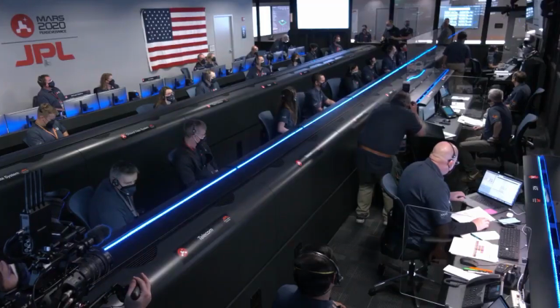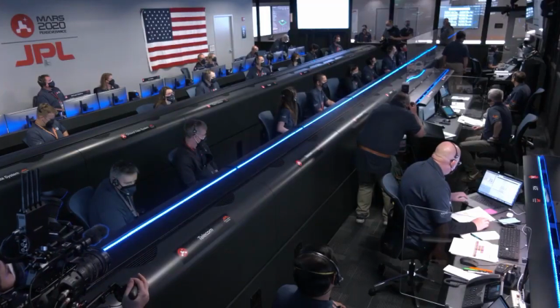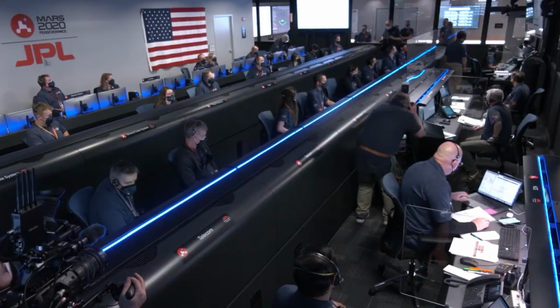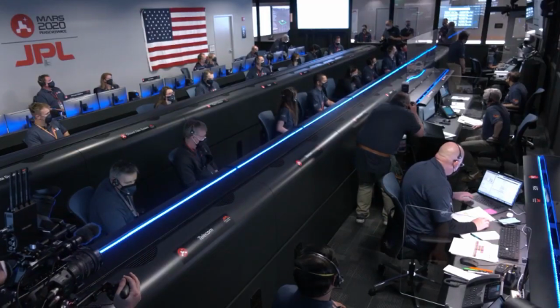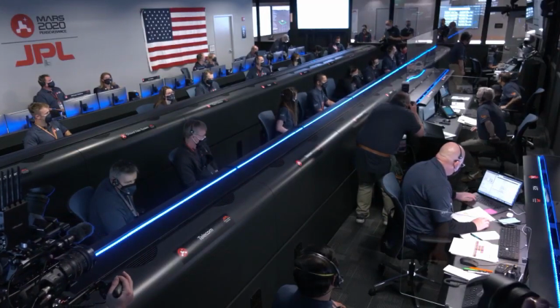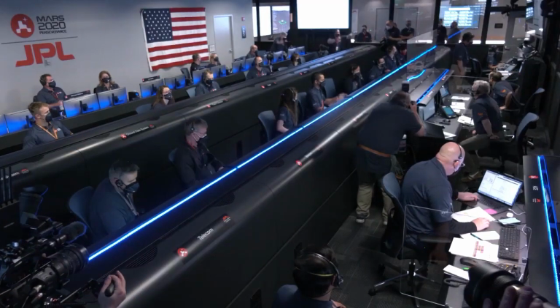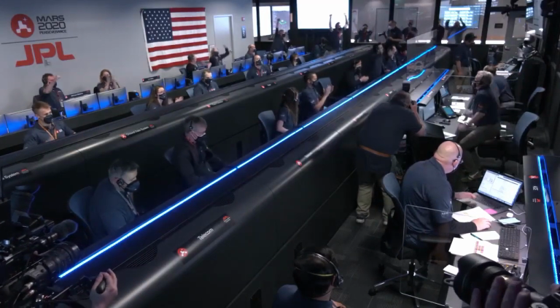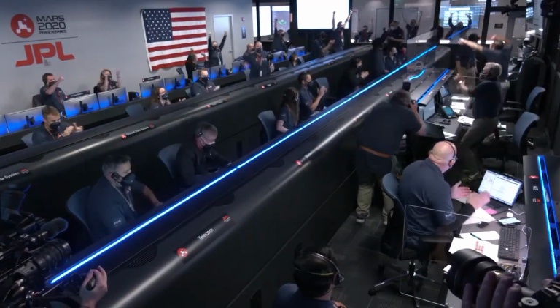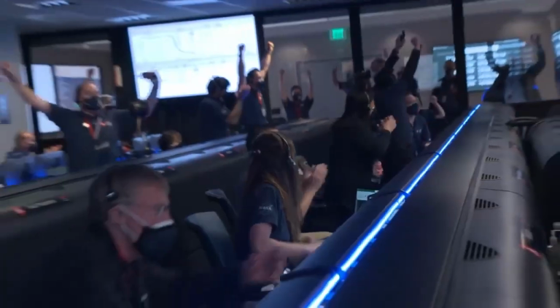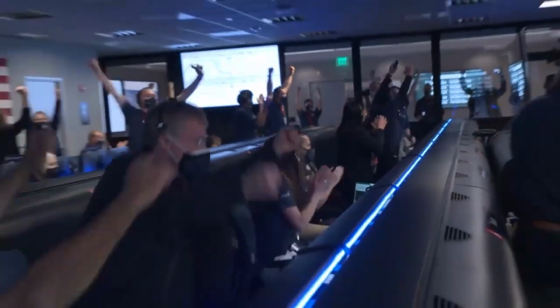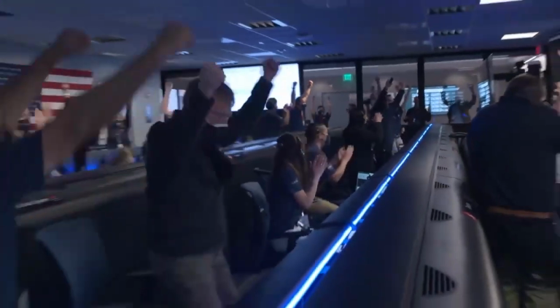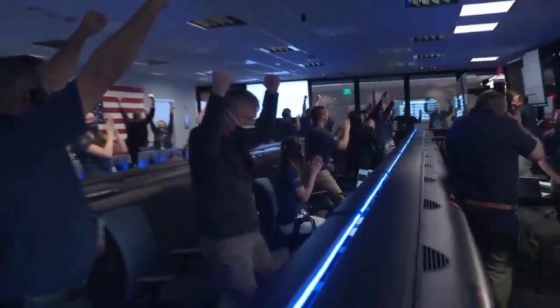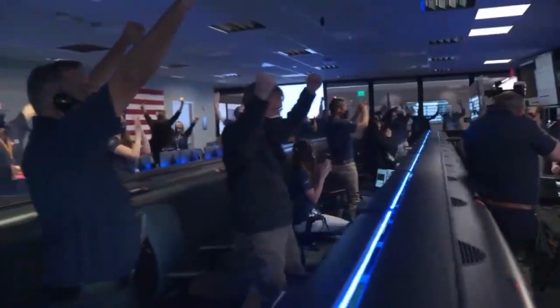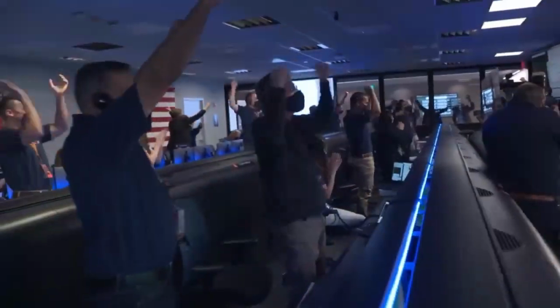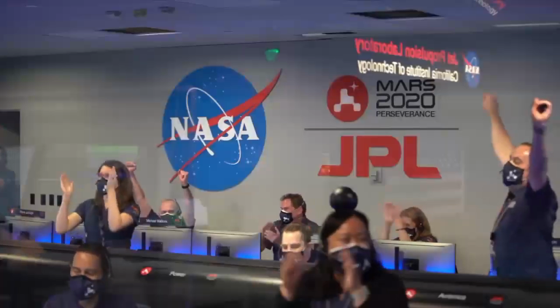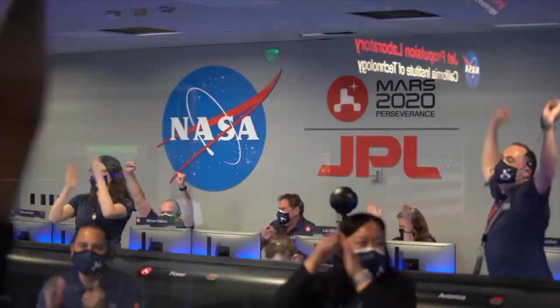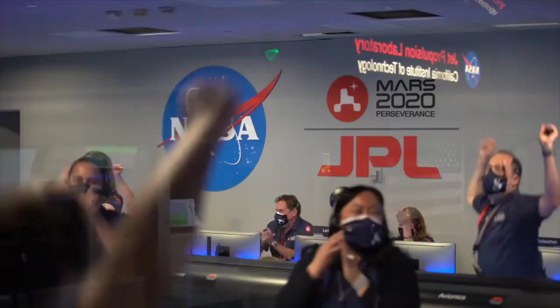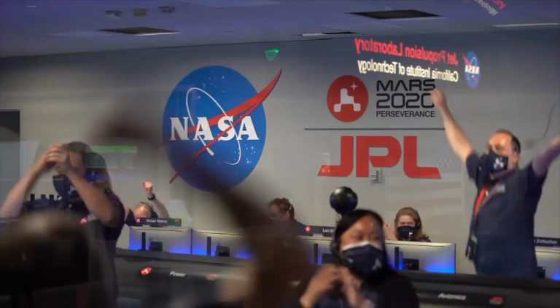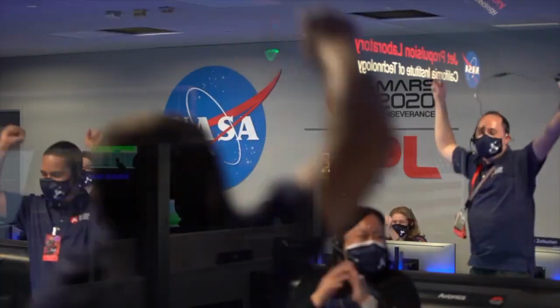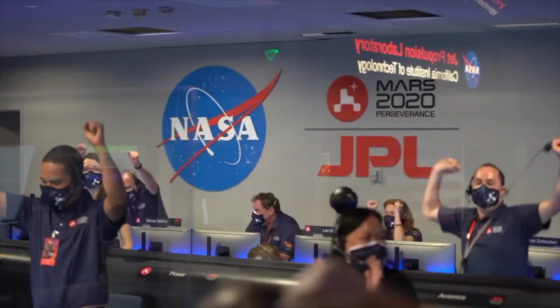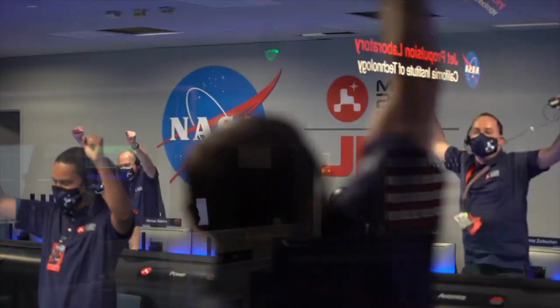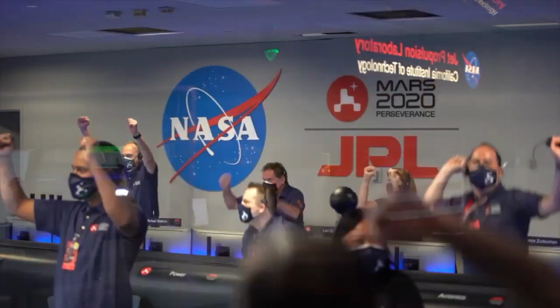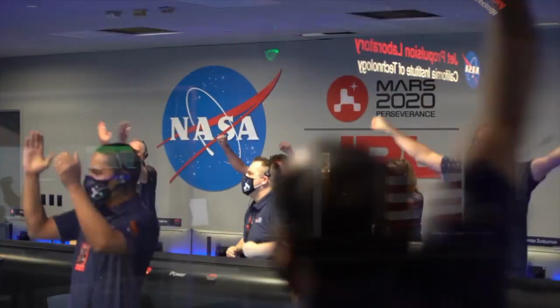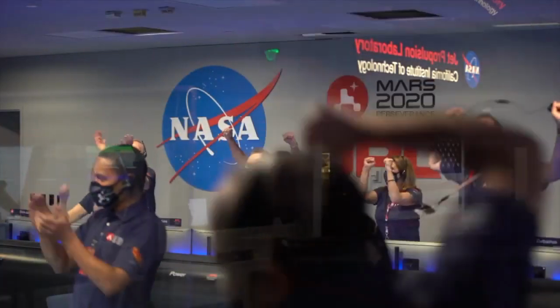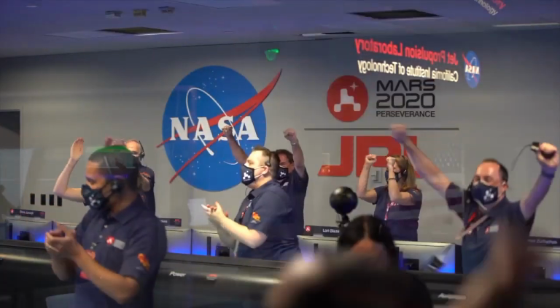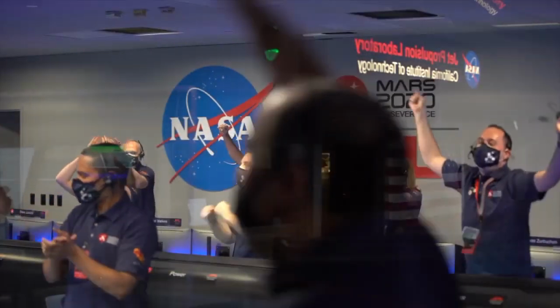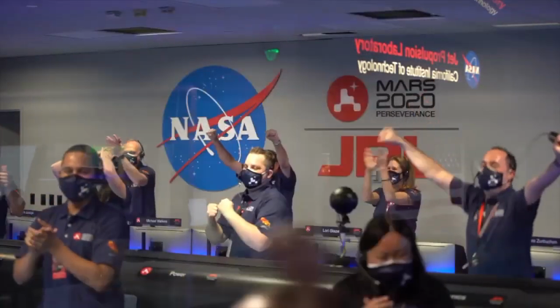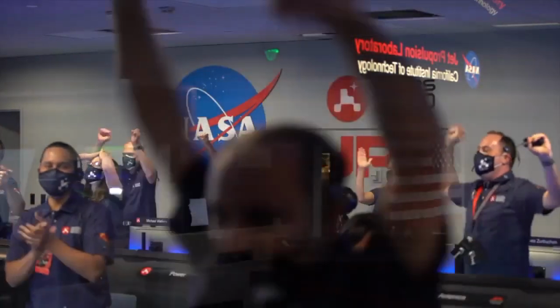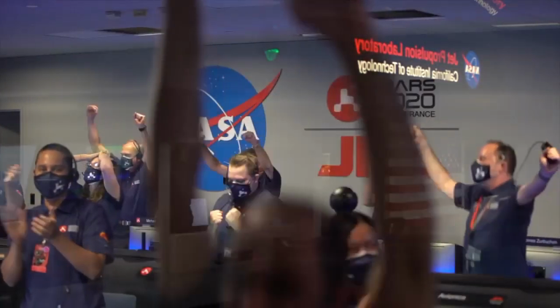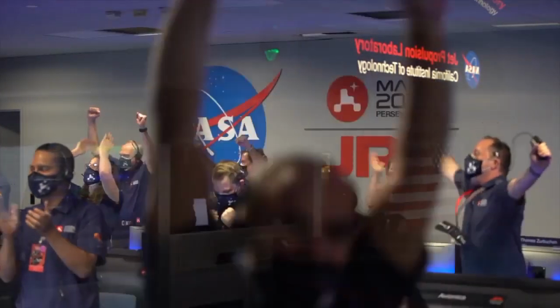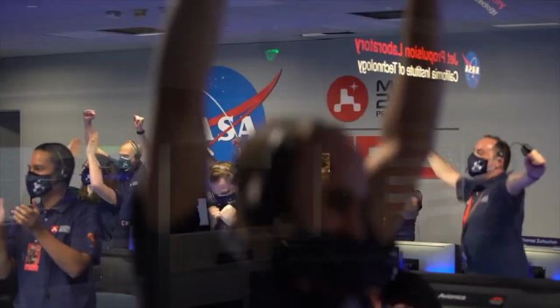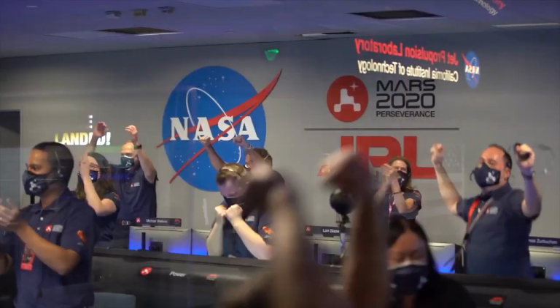Touchdown confirmed. Perseverance safely on the surface of Mars. Ready to begin seeking the signs of ancient life.